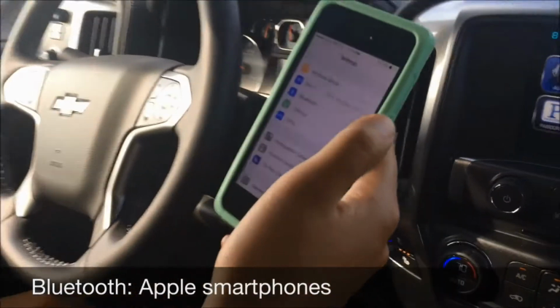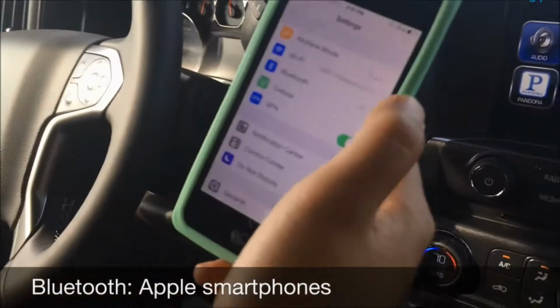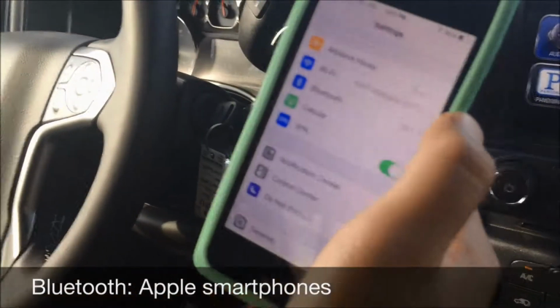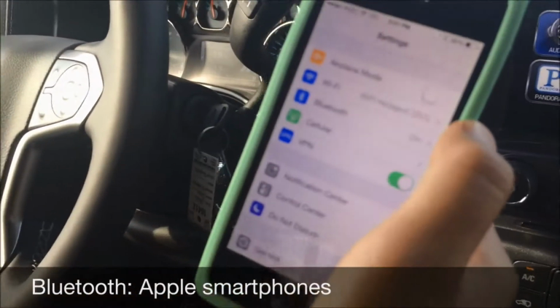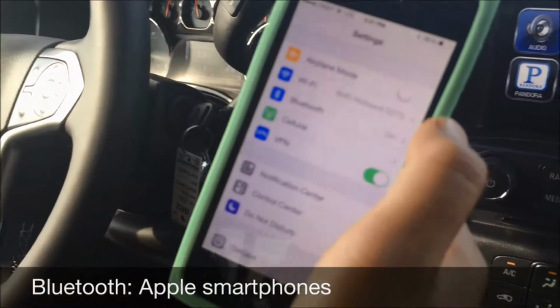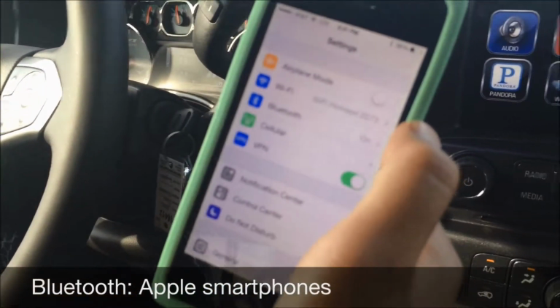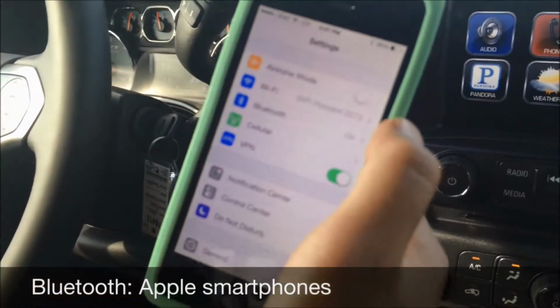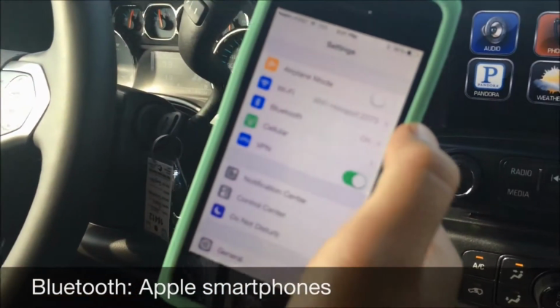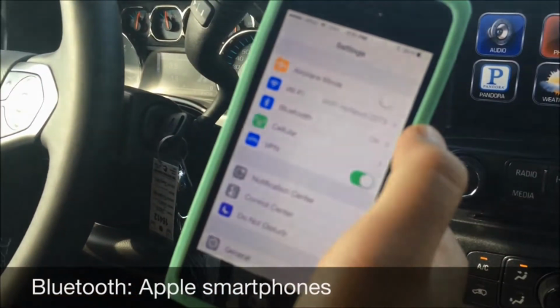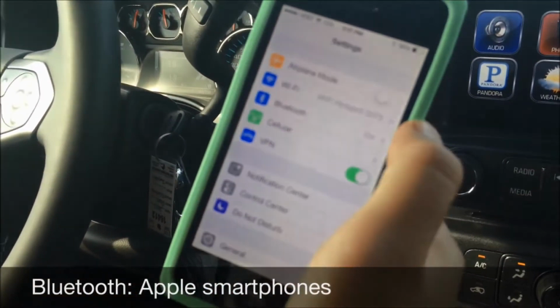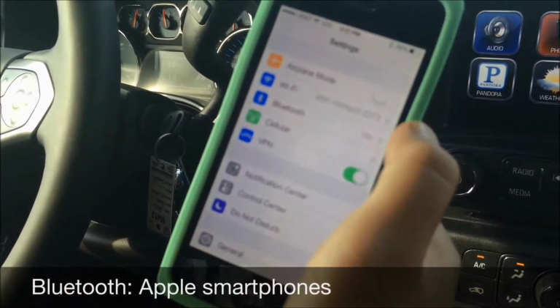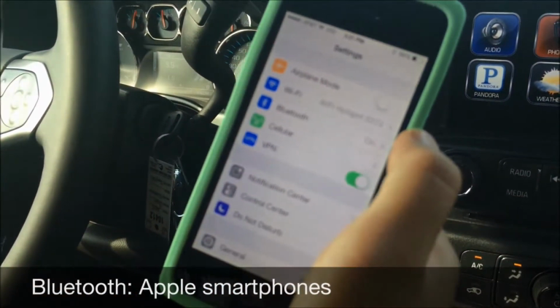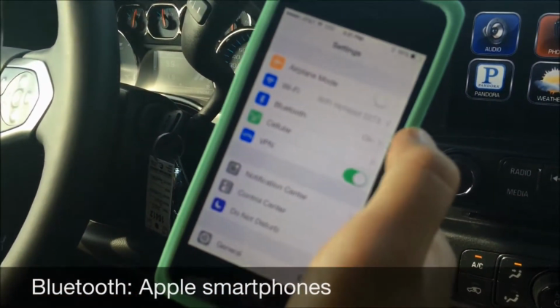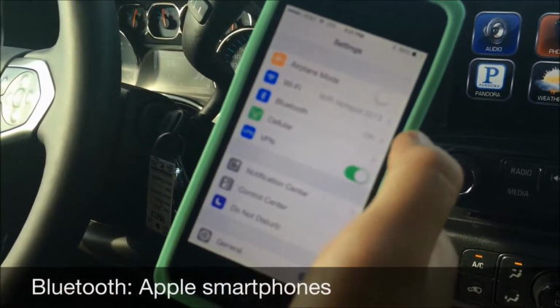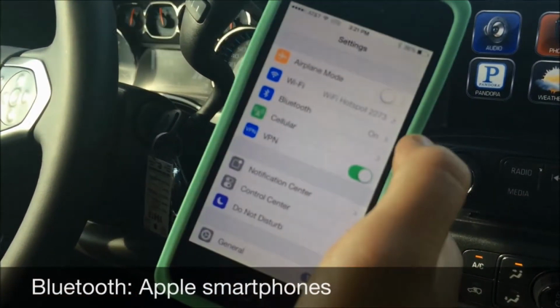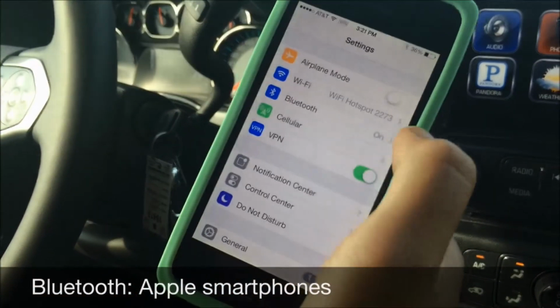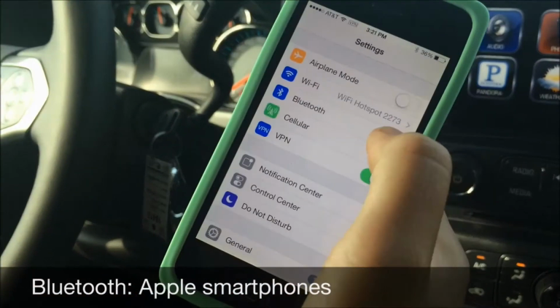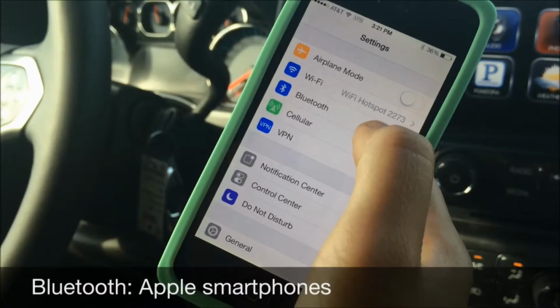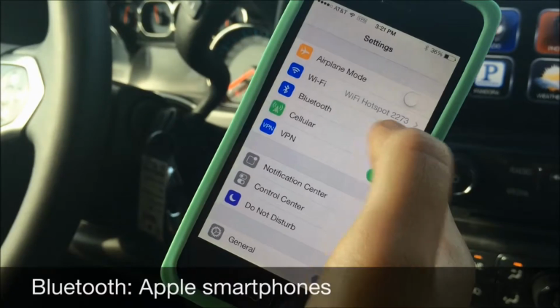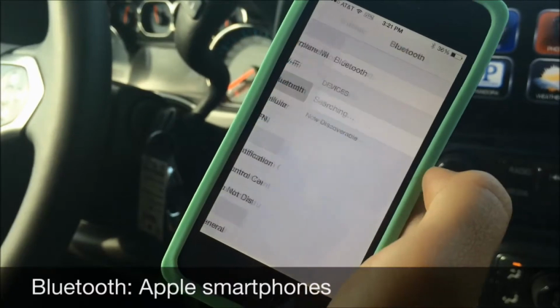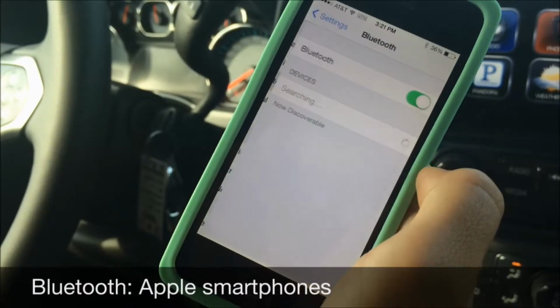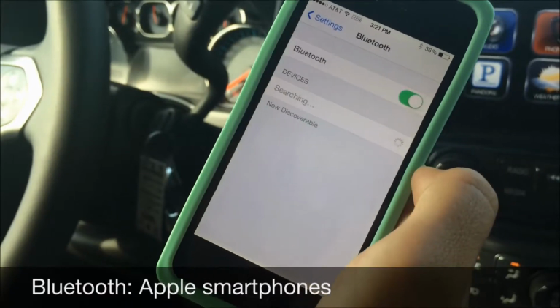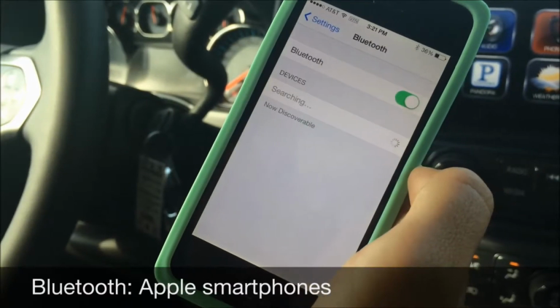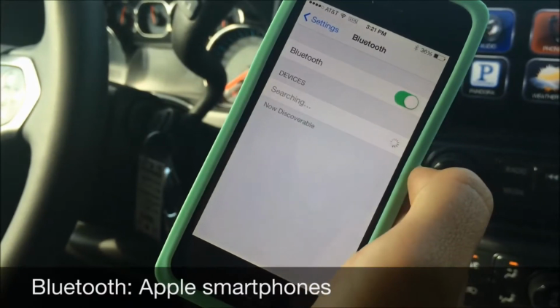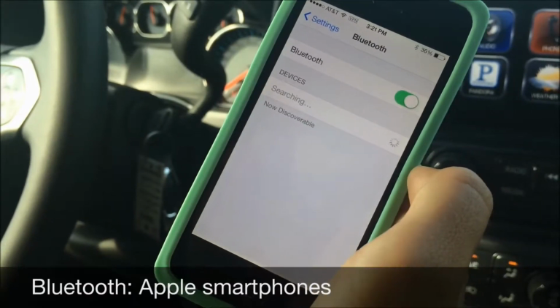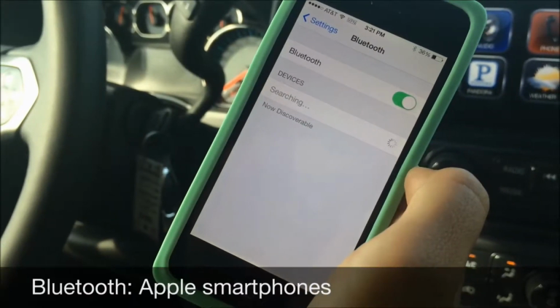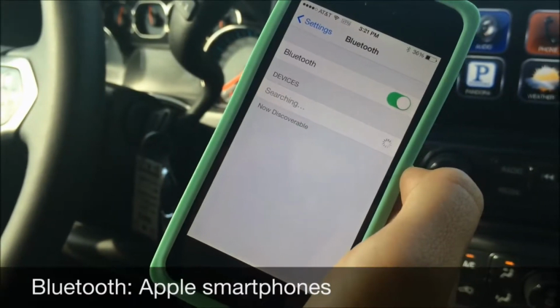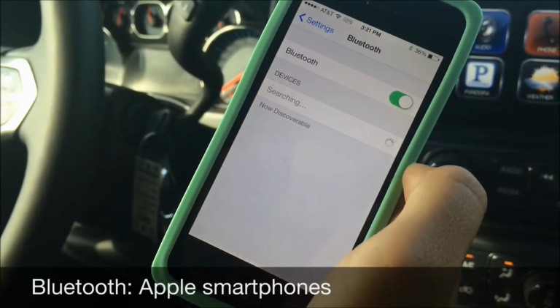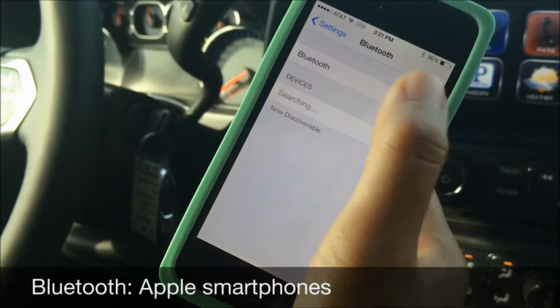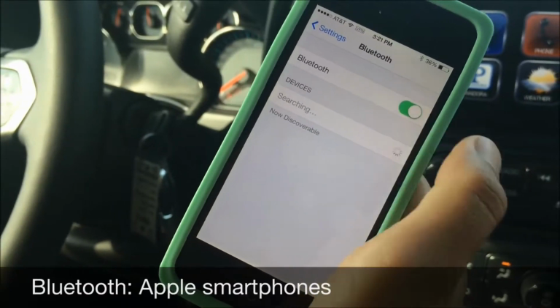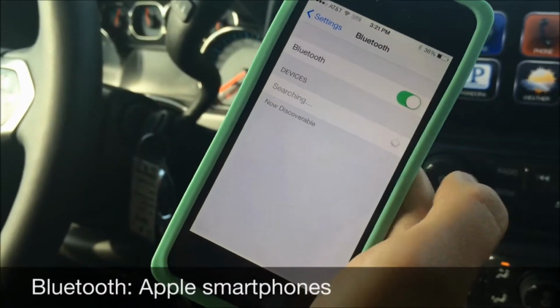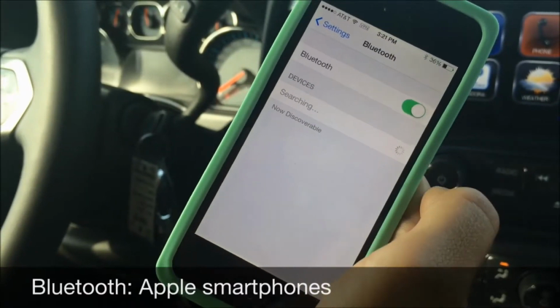So first things first, we're in Settings. We're going to go over to the Bluetooth option — make sure it's on.